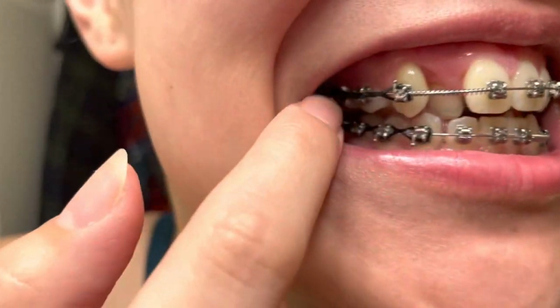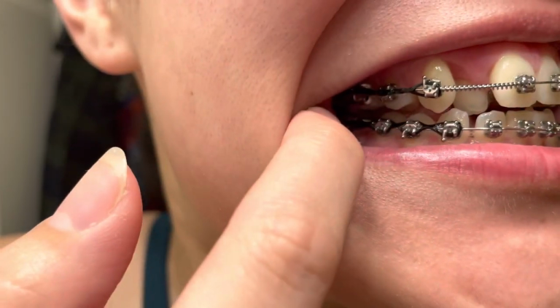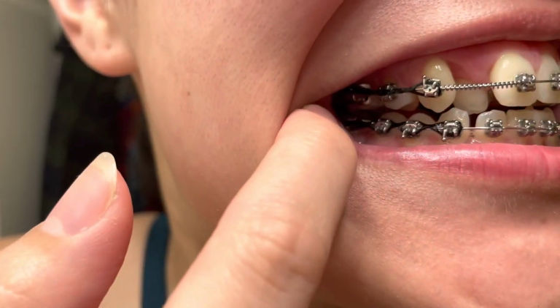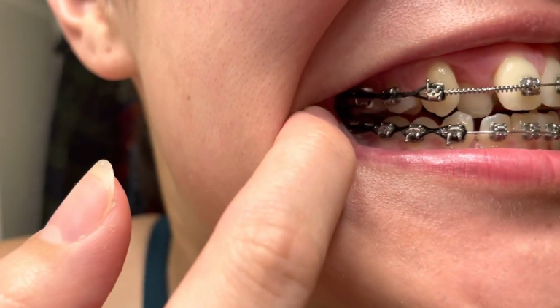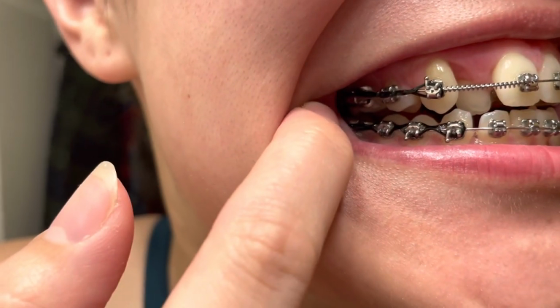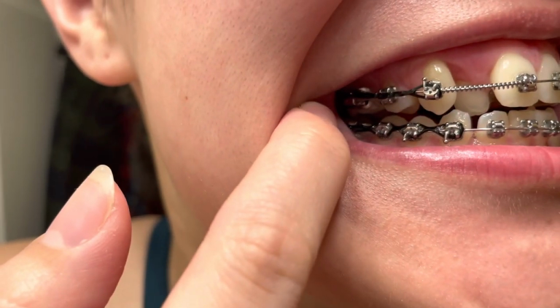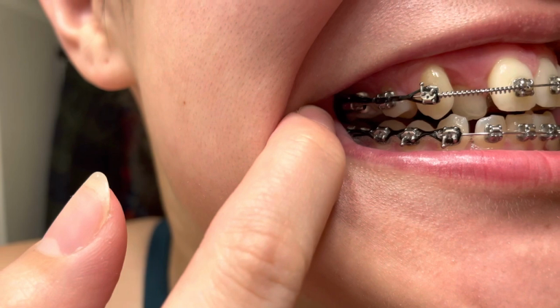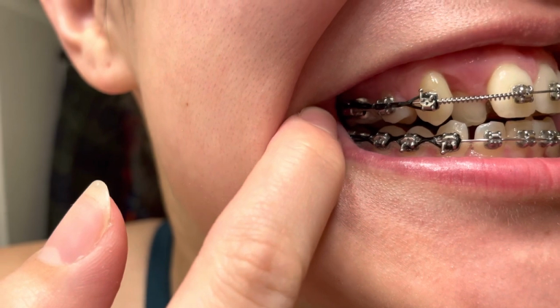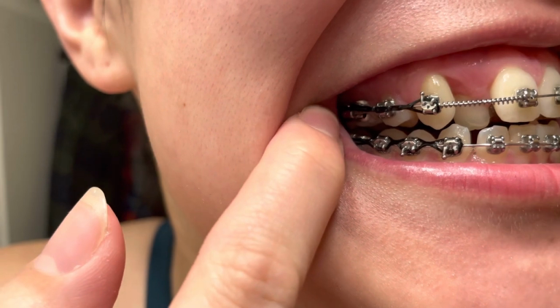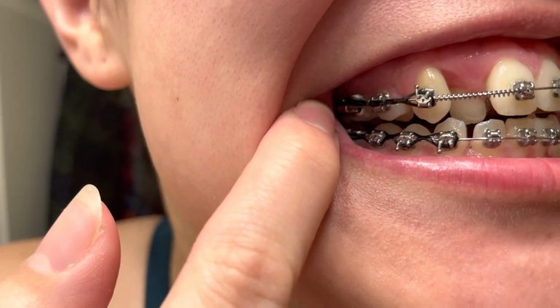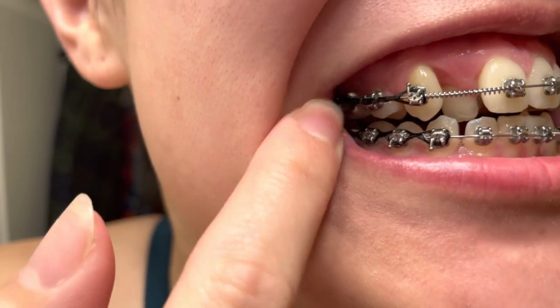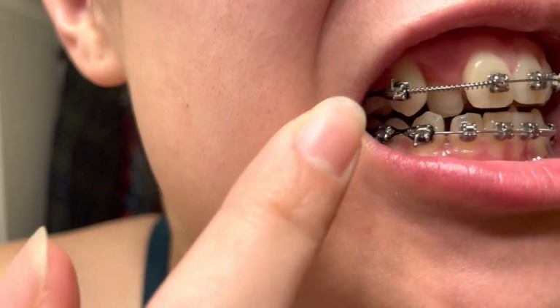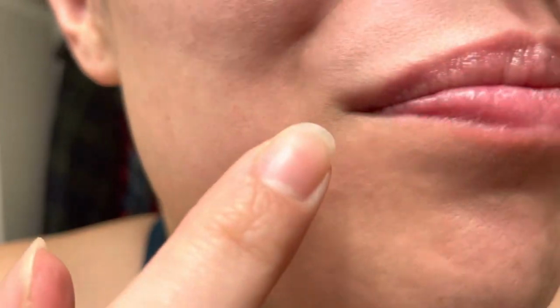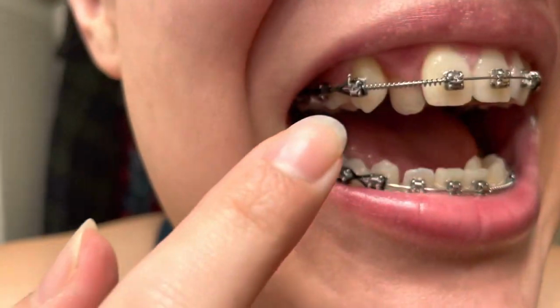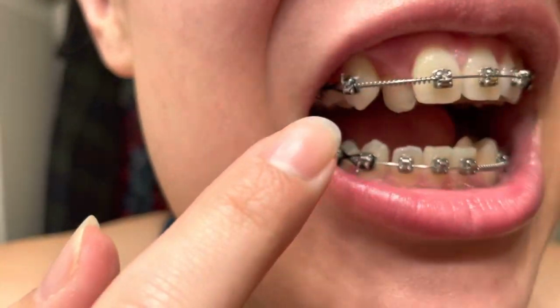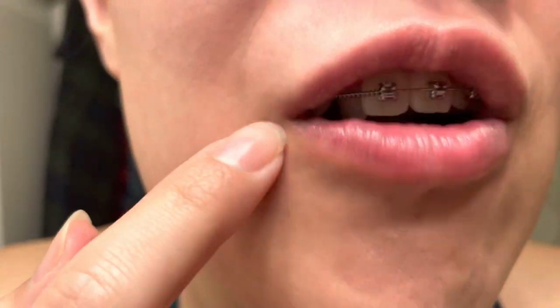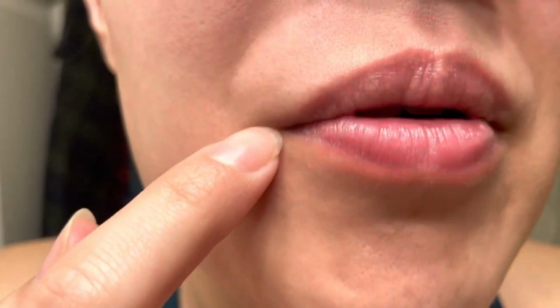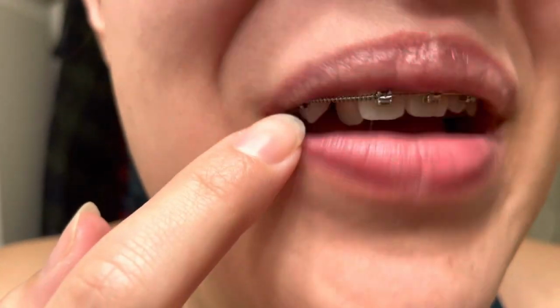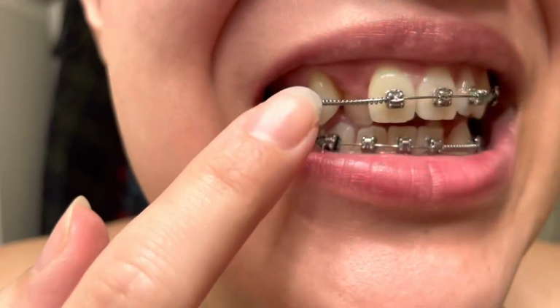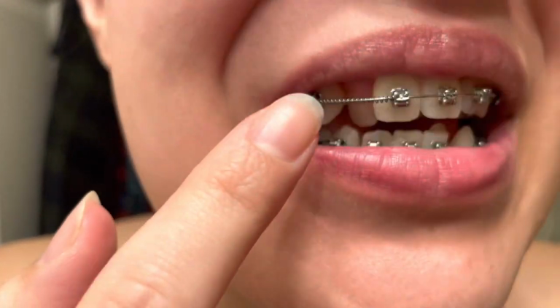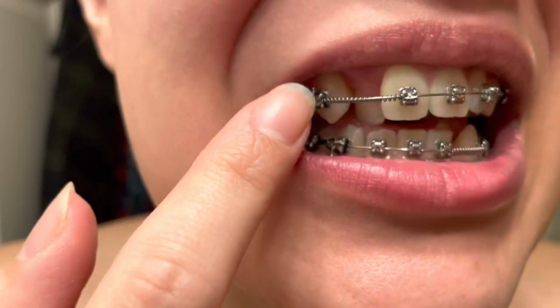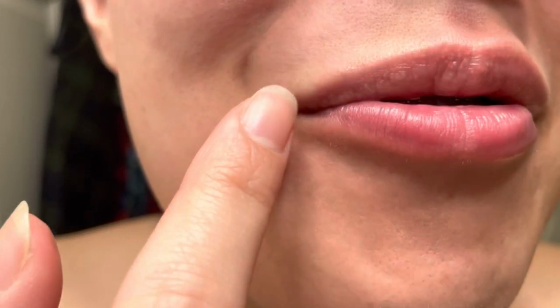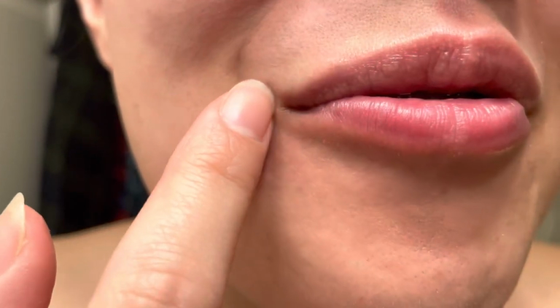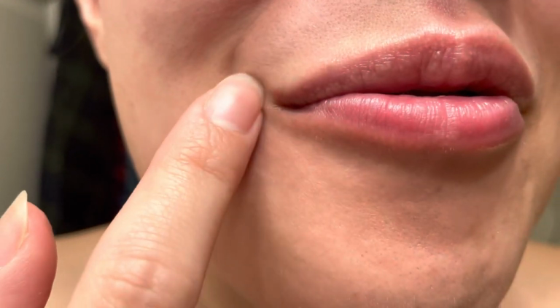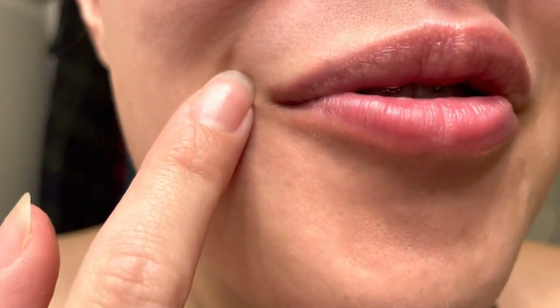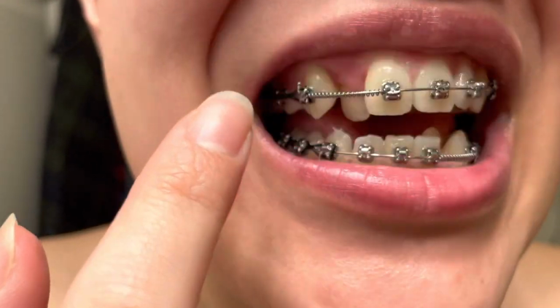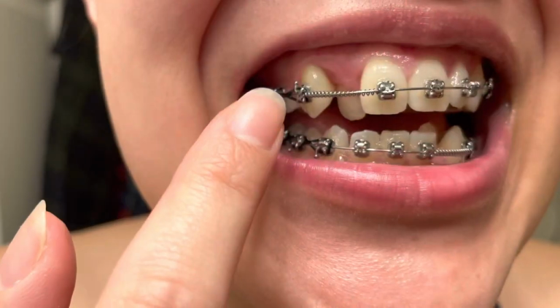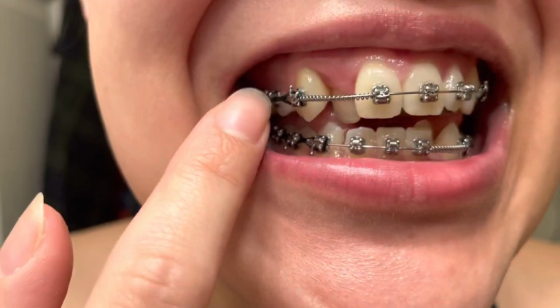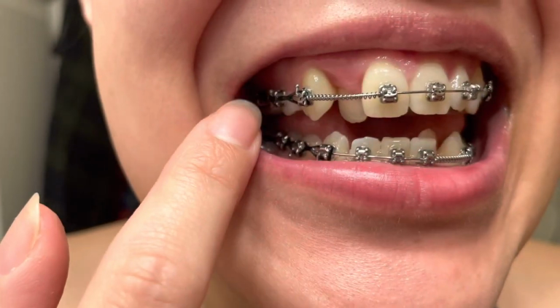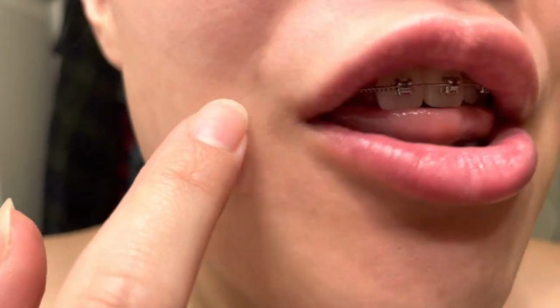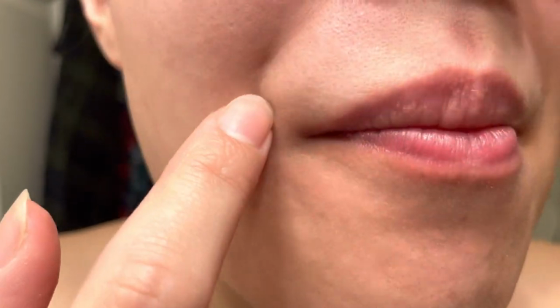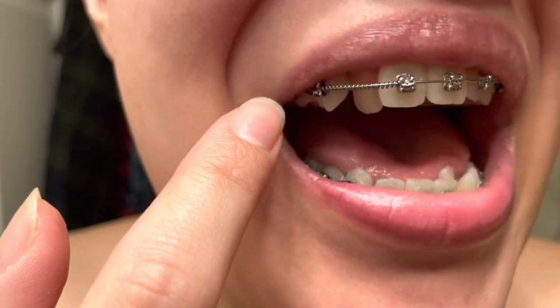The power chains are these black rubber bands. They basically pull the teeth back.